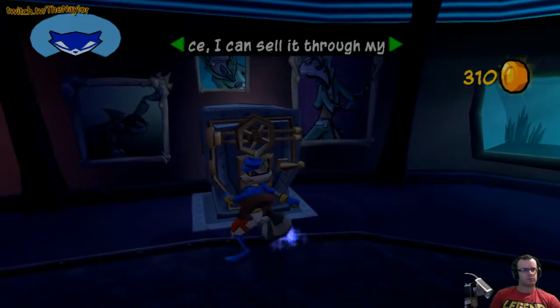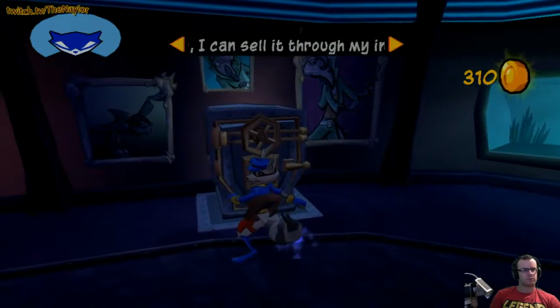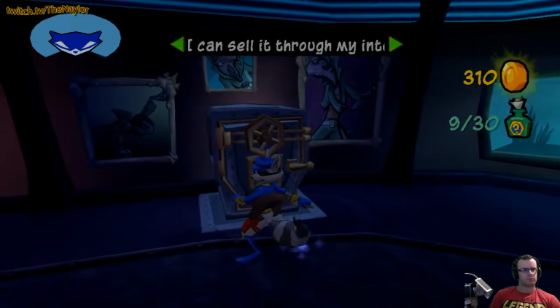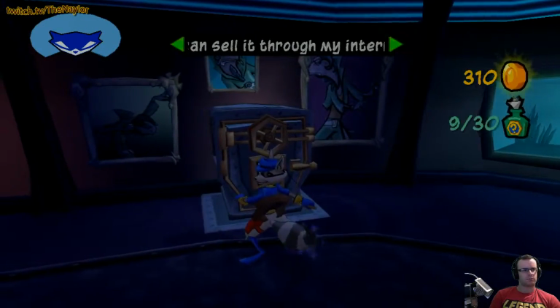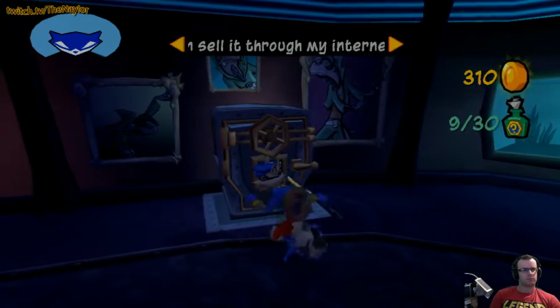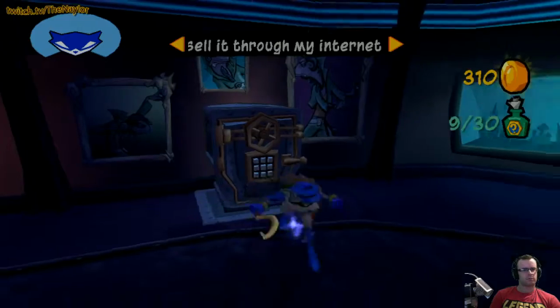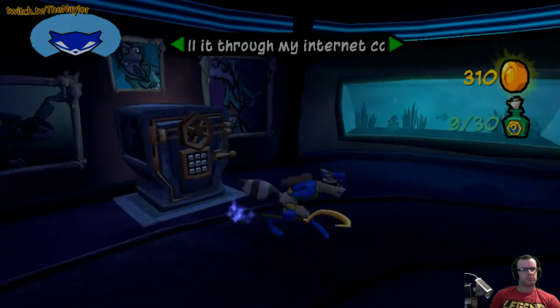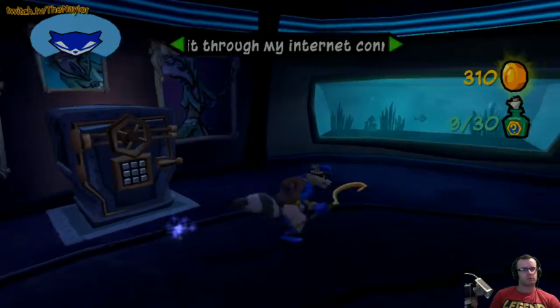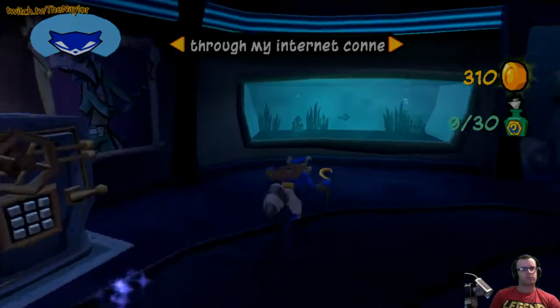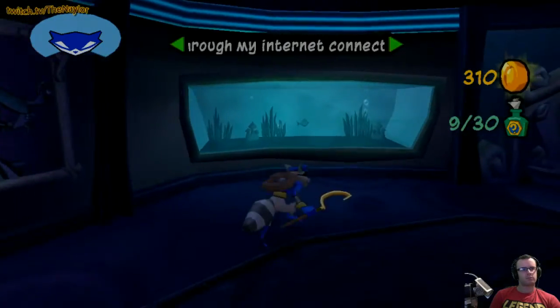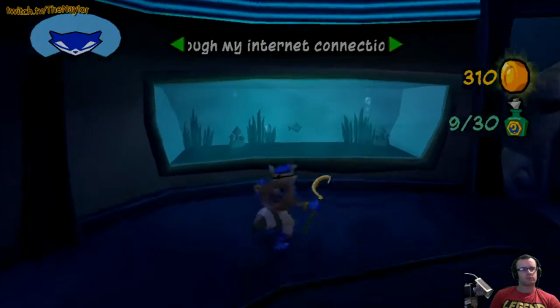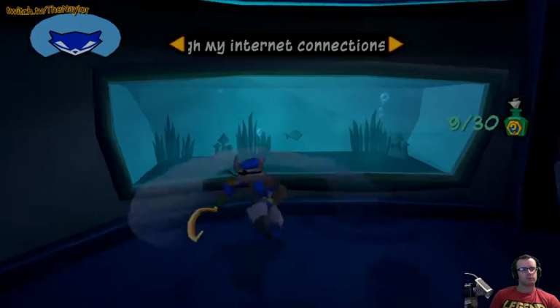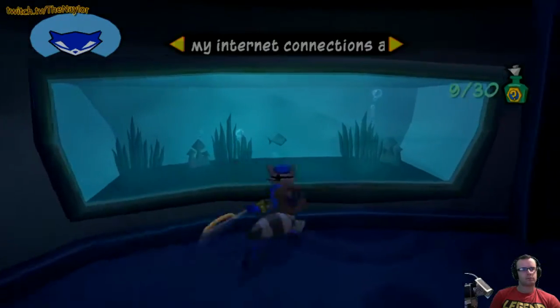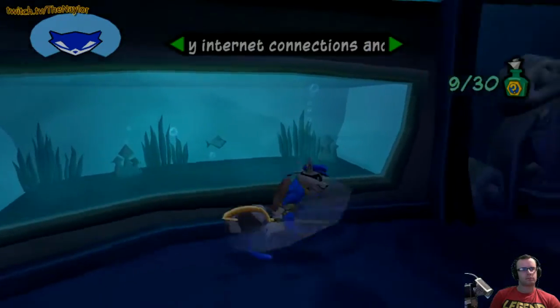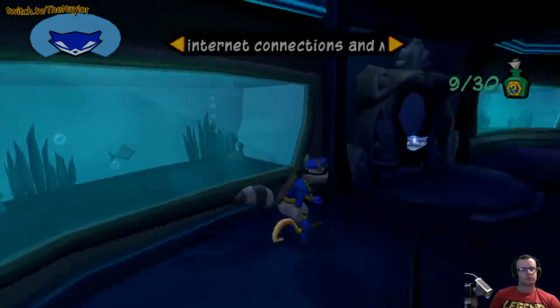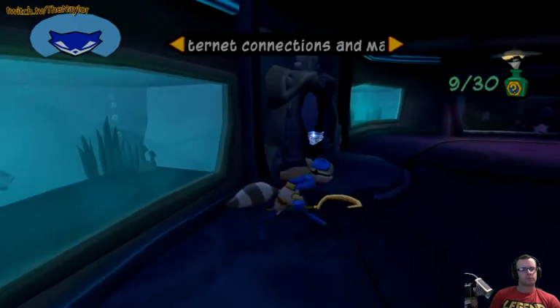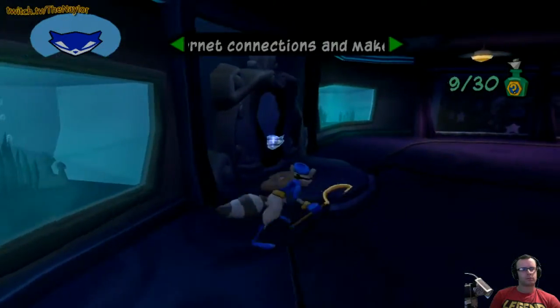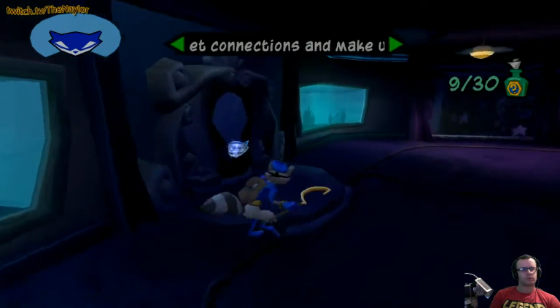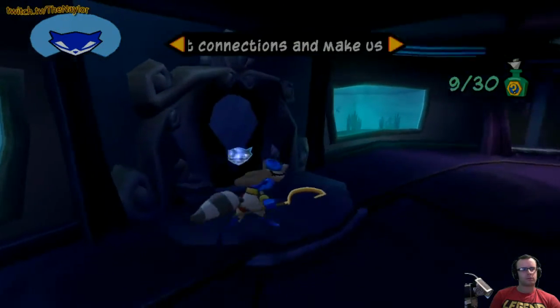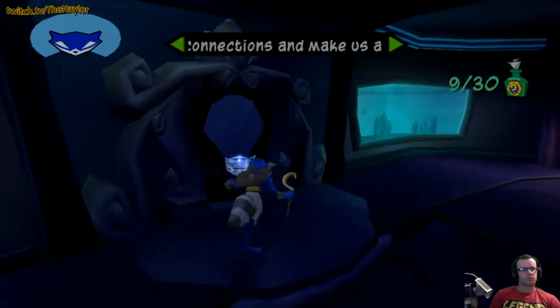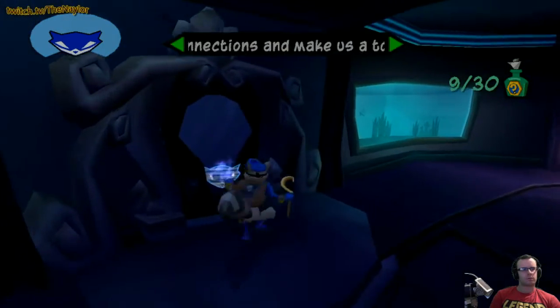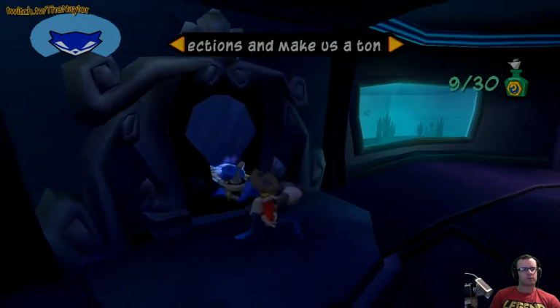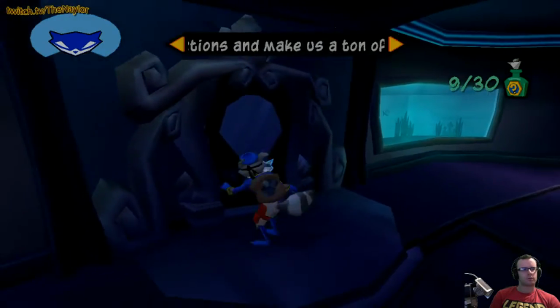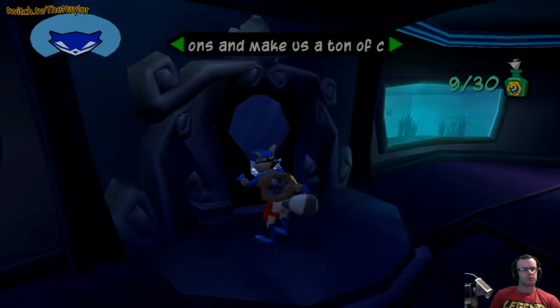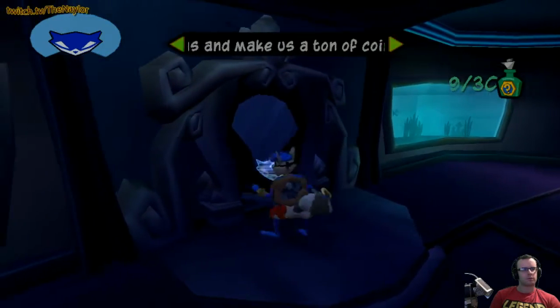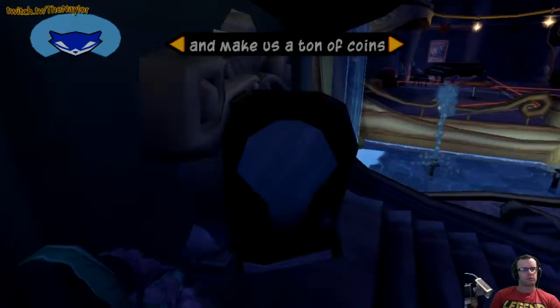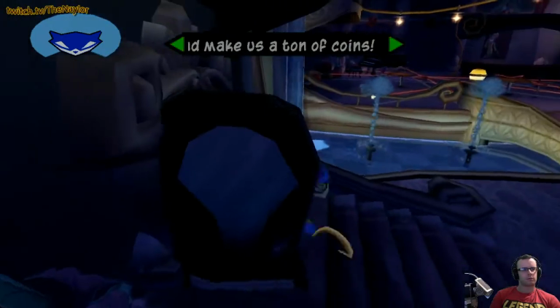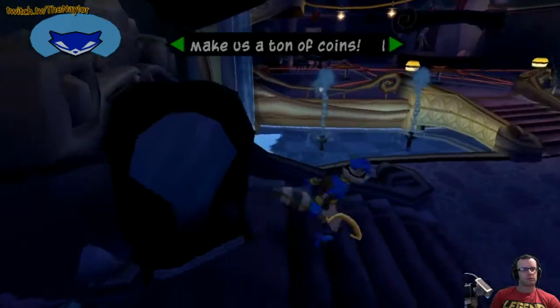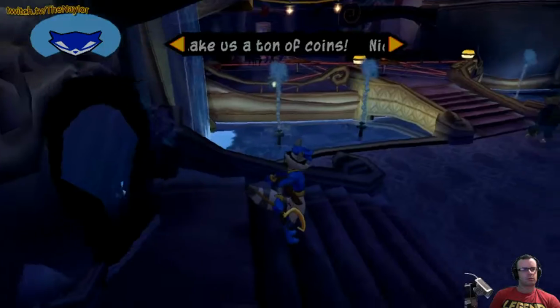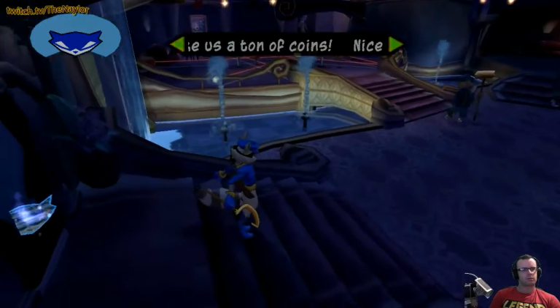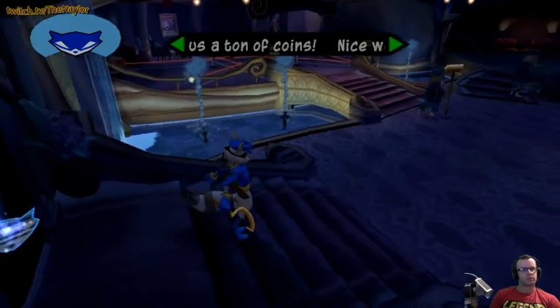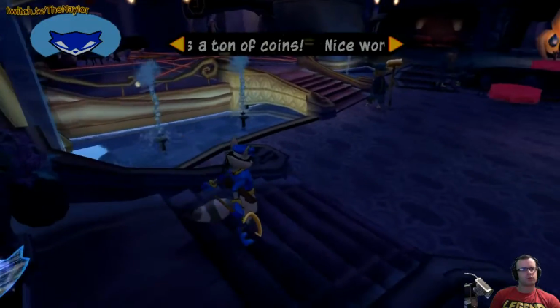You can't open this vault without finding all of the clues outside around the safe house.